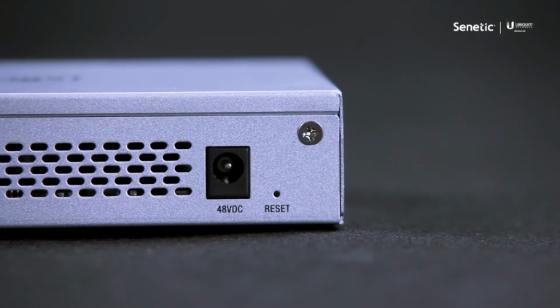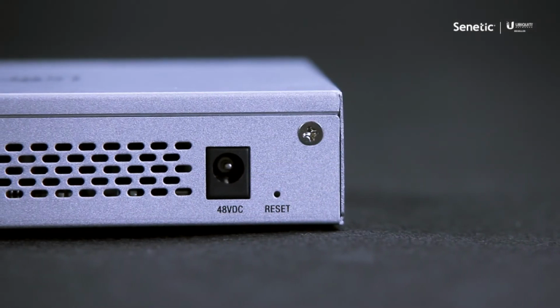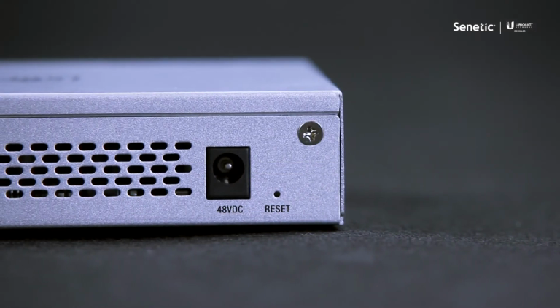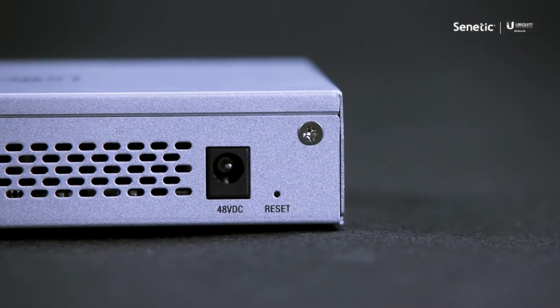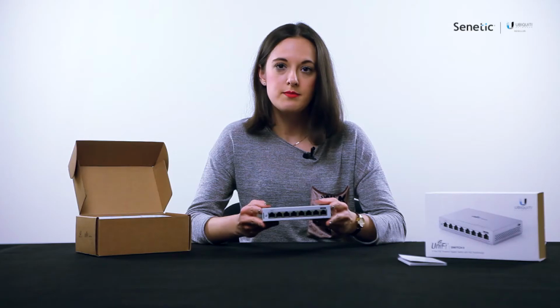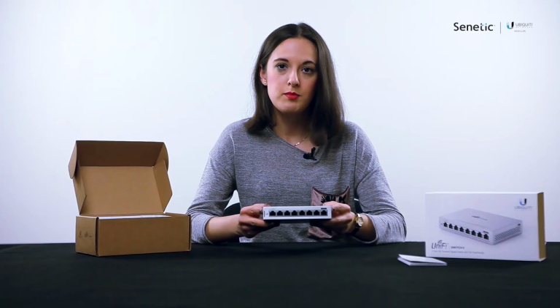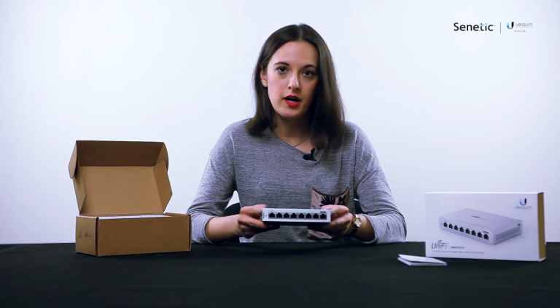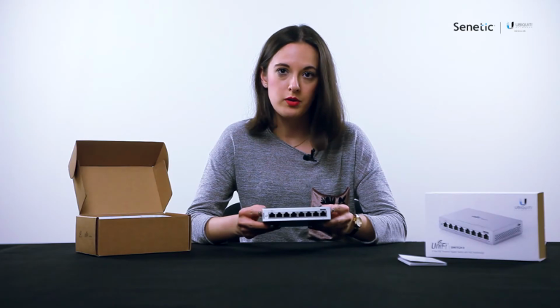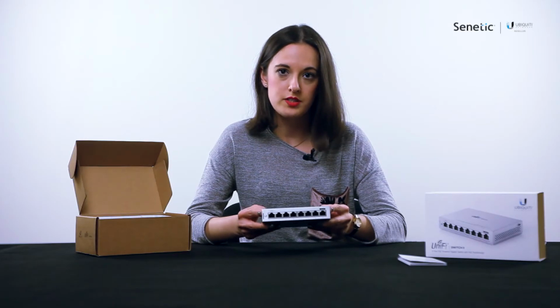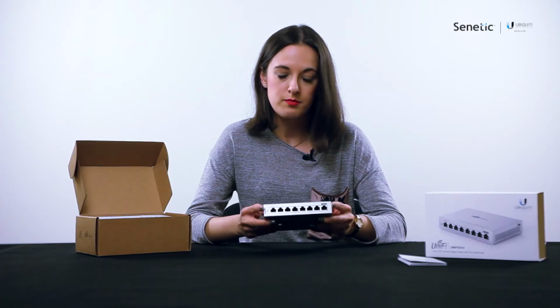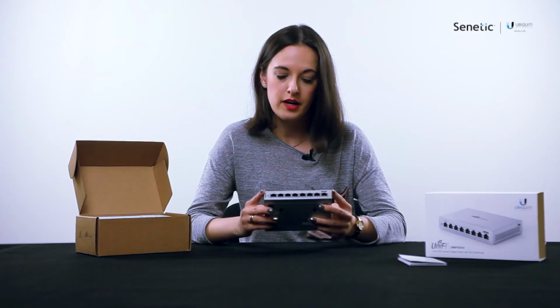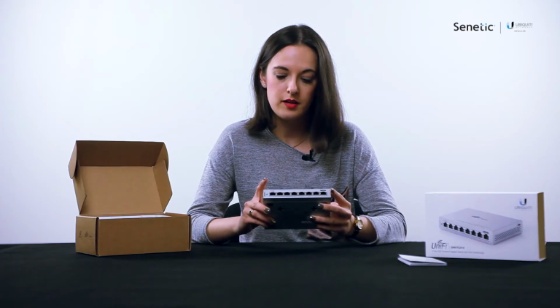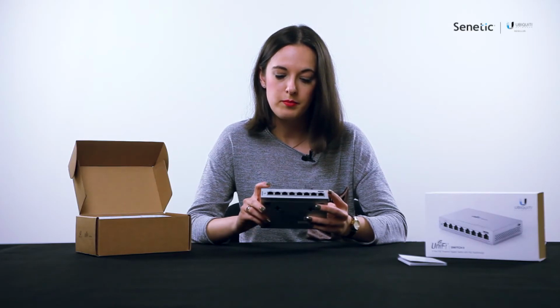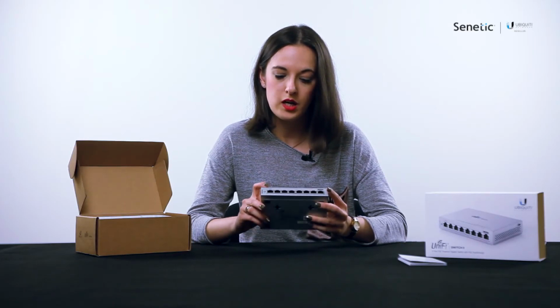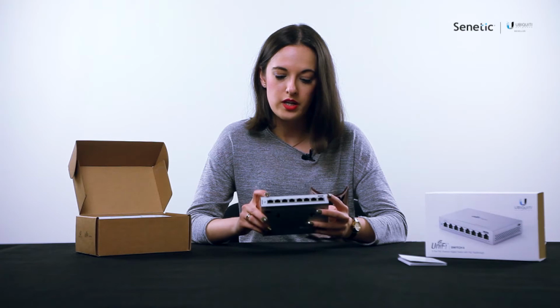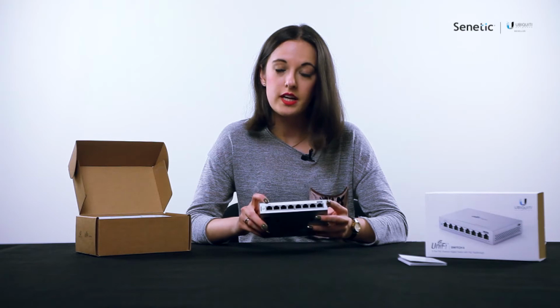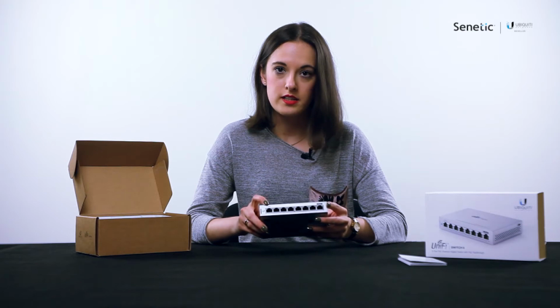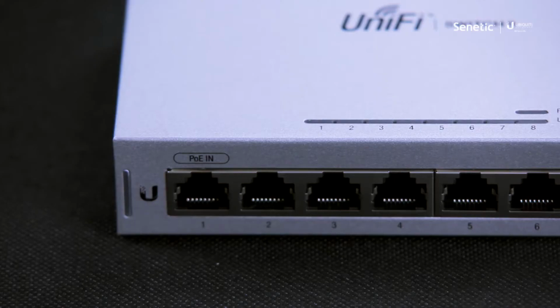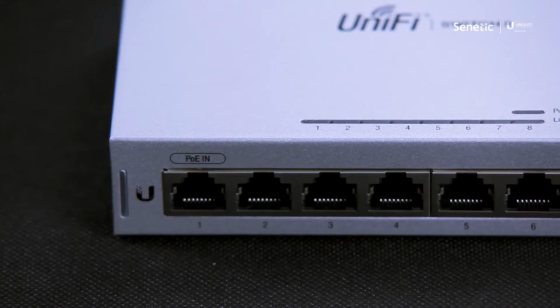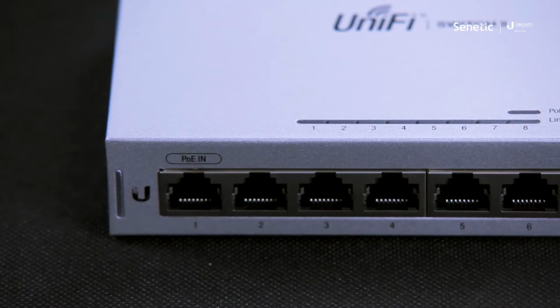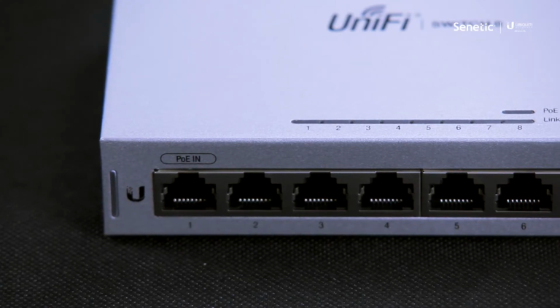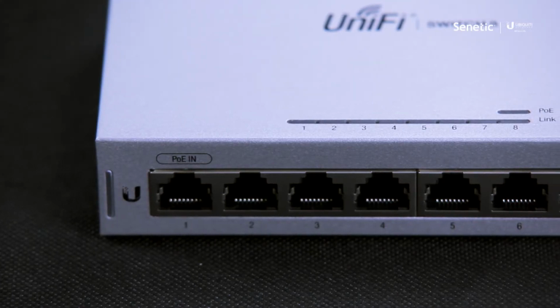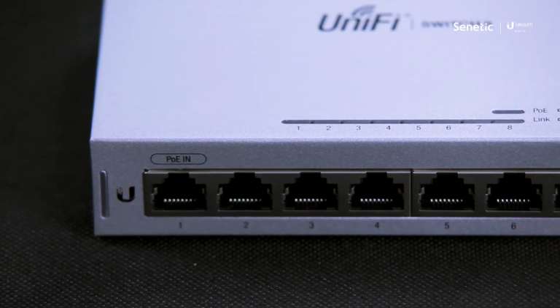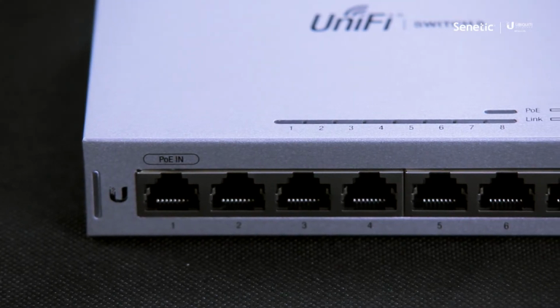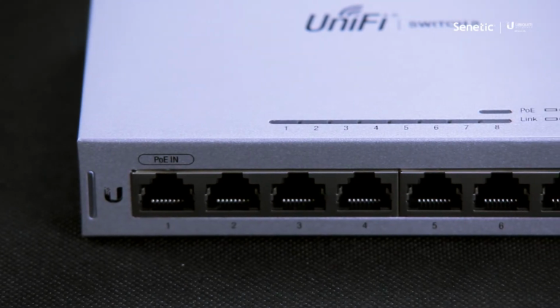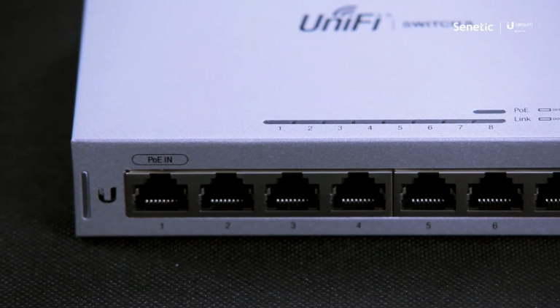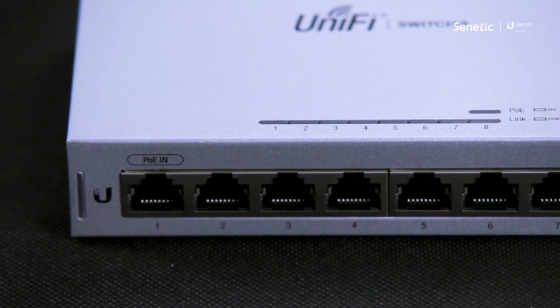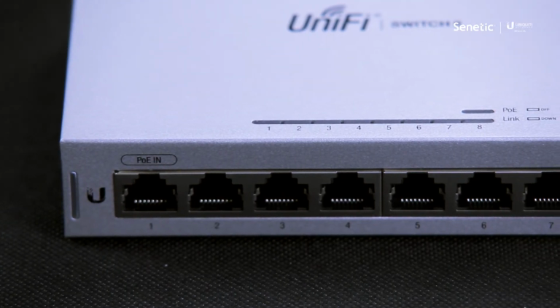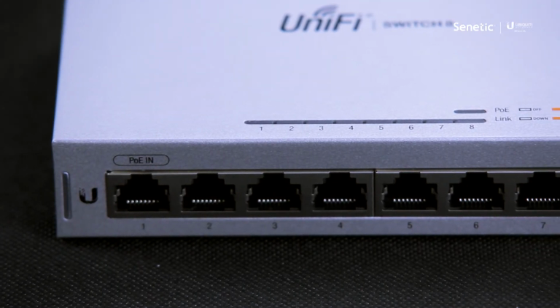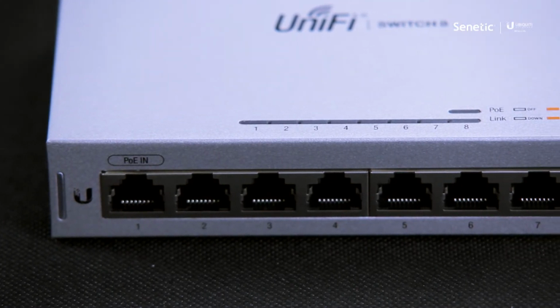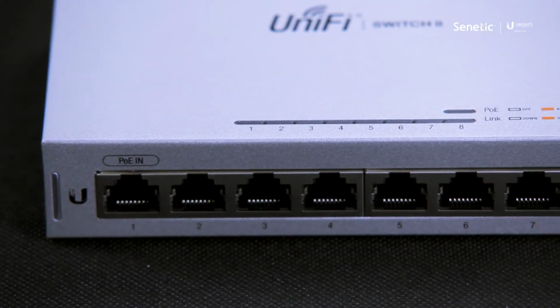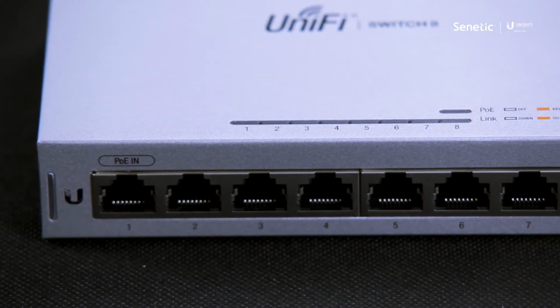The device may be powered by PoE in. Passive PoE will not work here.